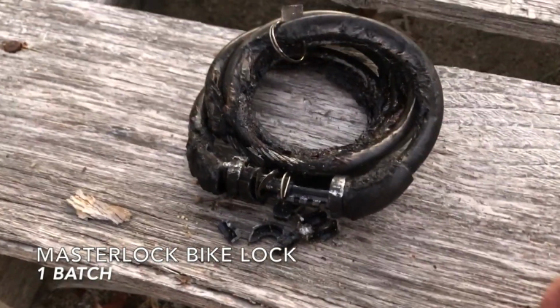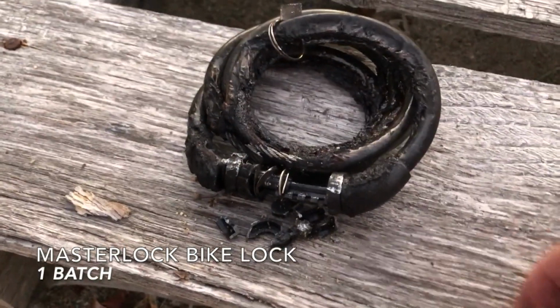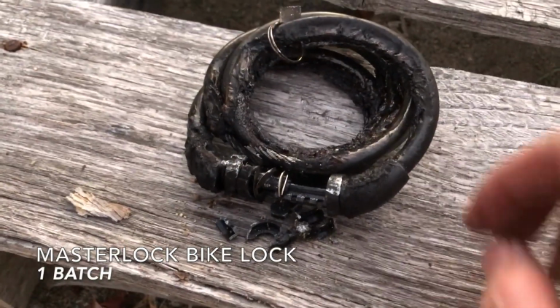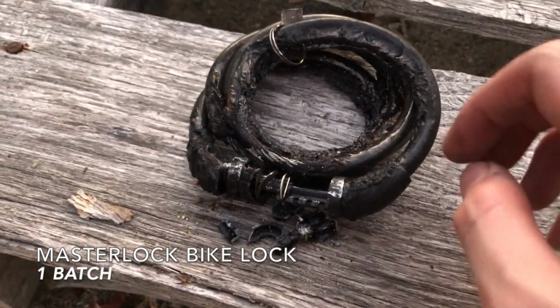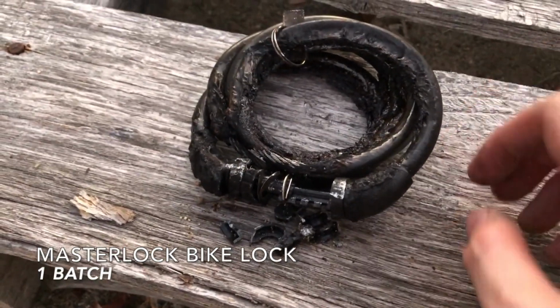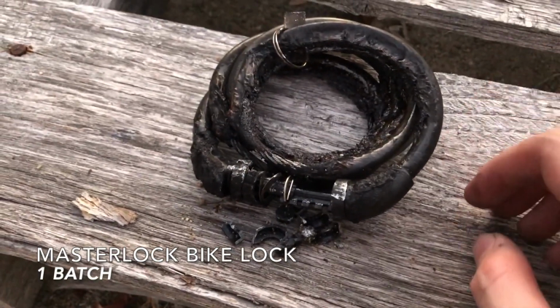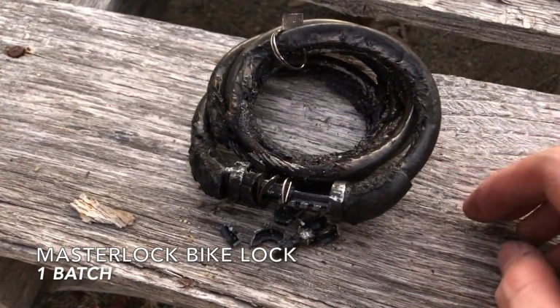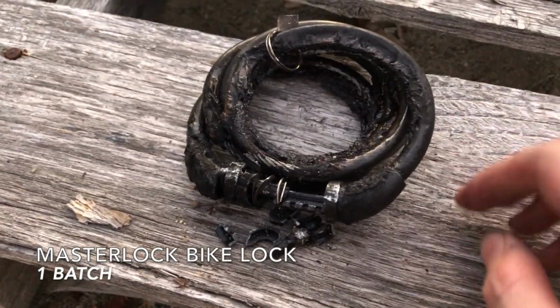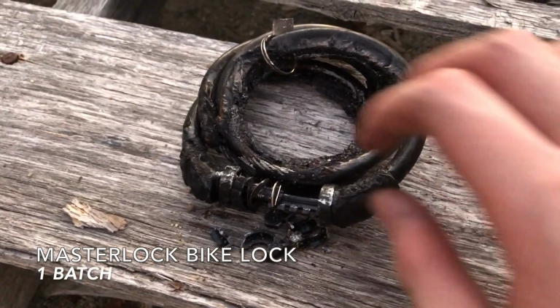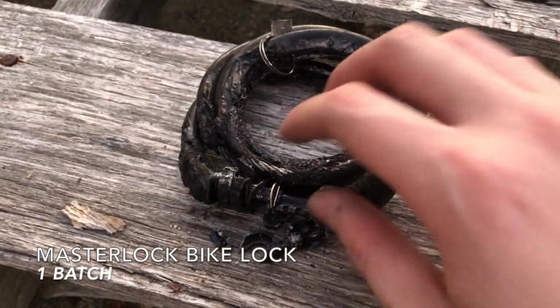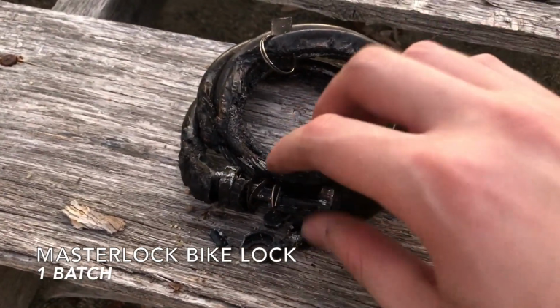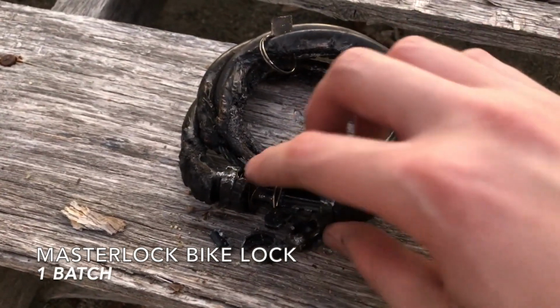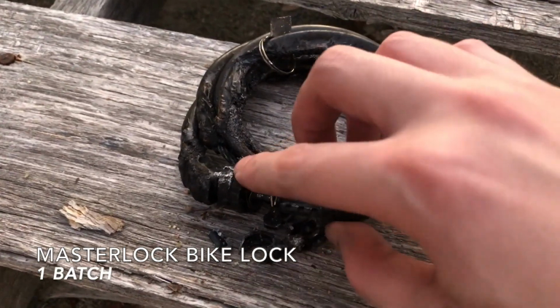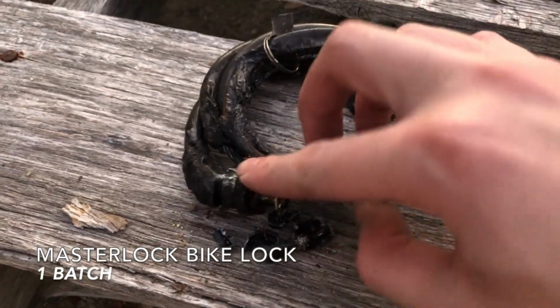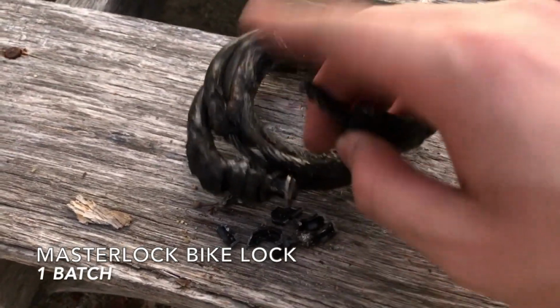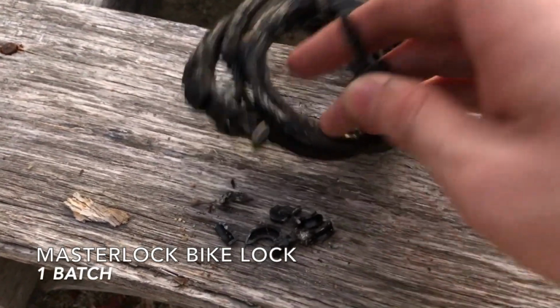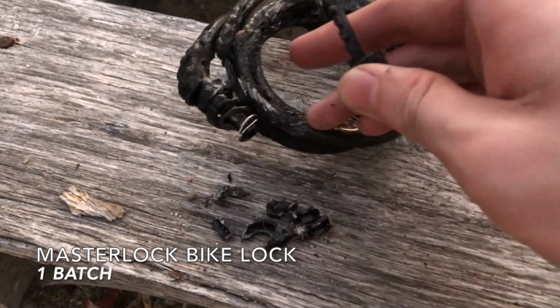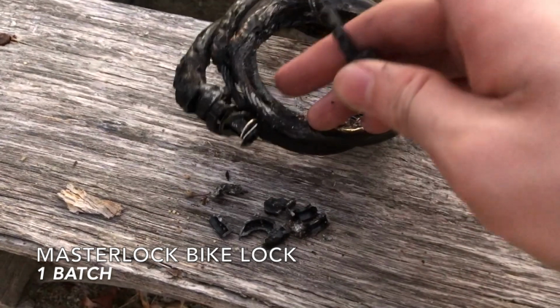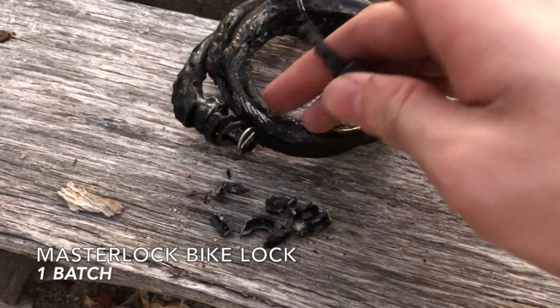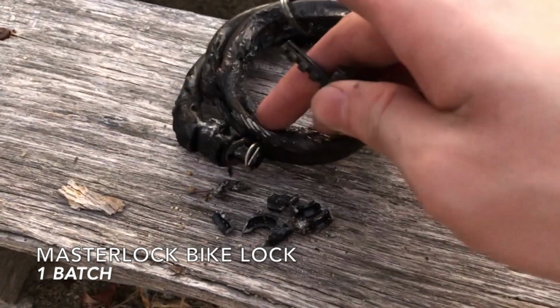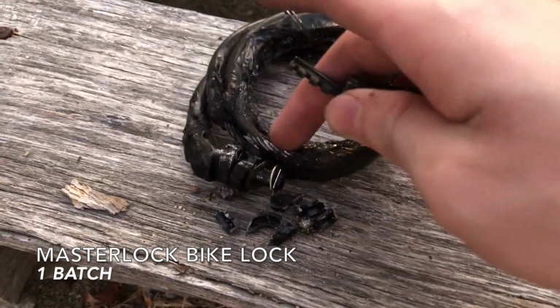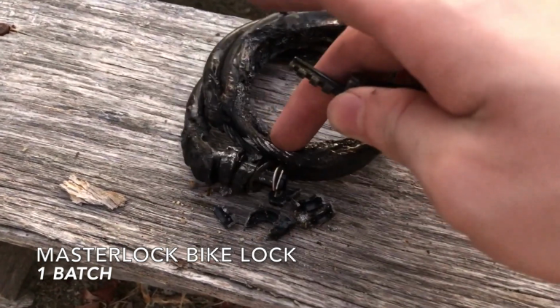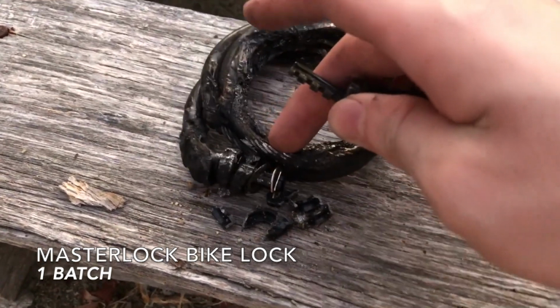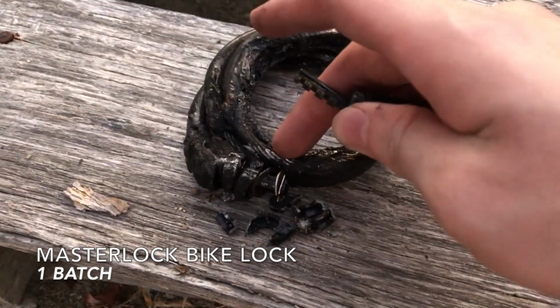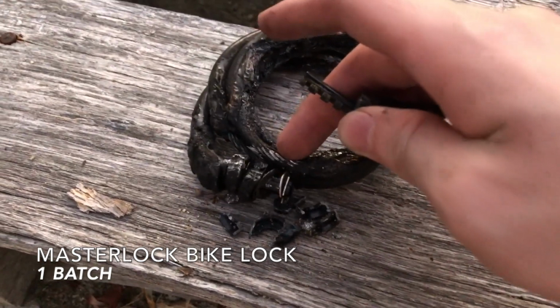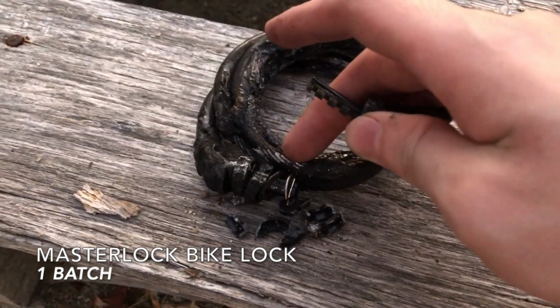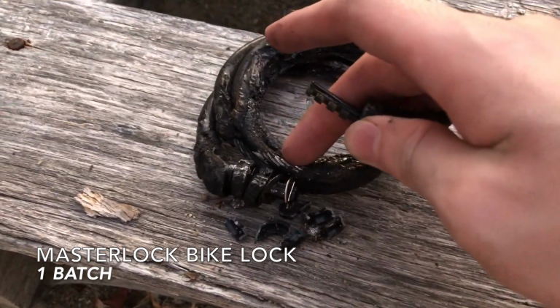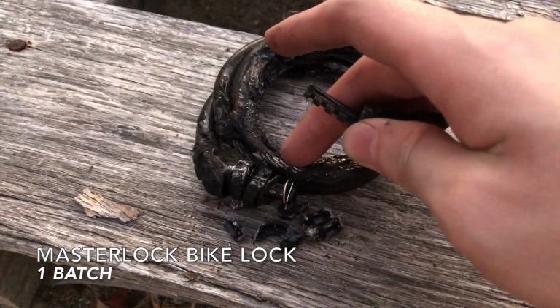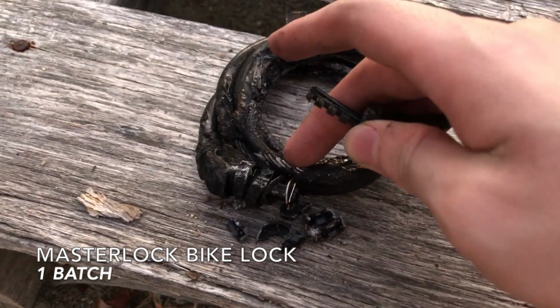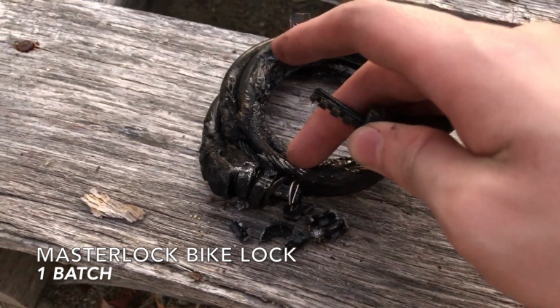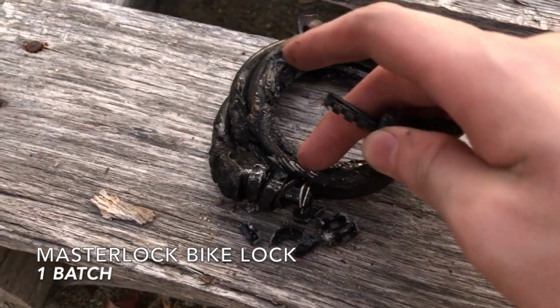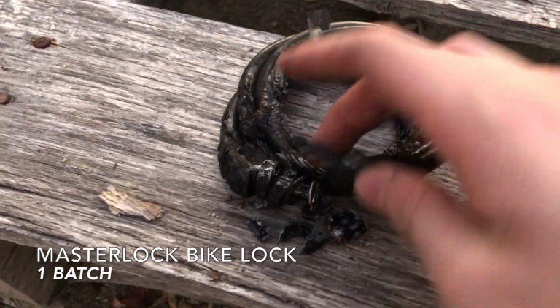After just a few light taps of the hammer, the lock broke open, and so I would call this a success for the thermite.